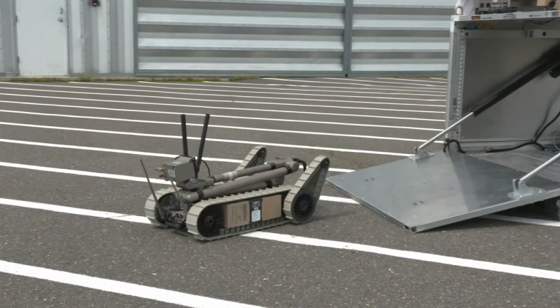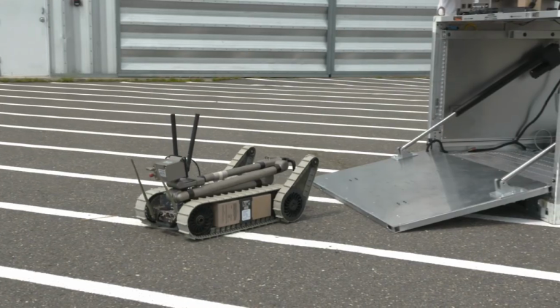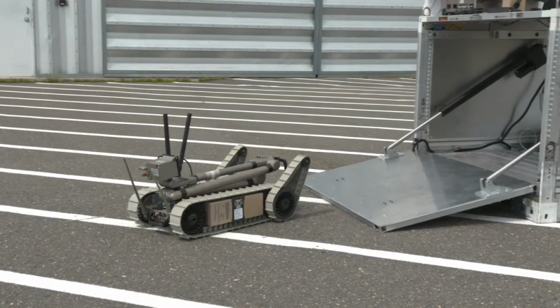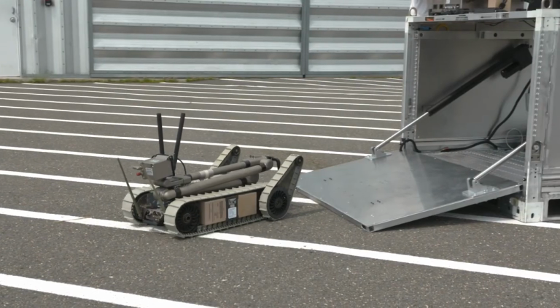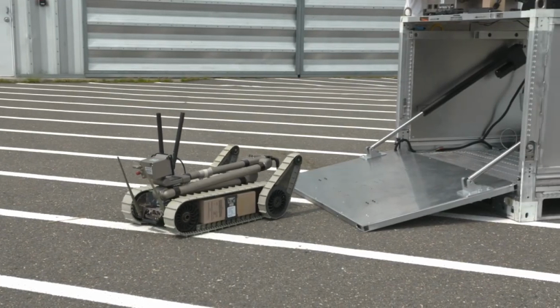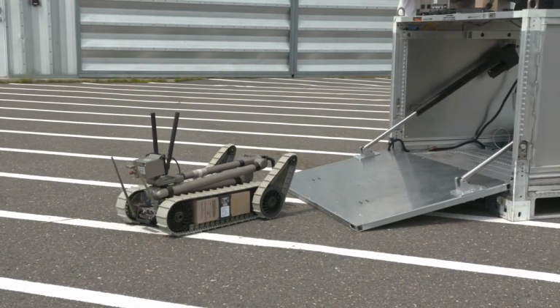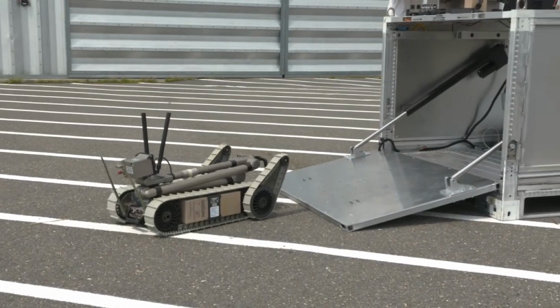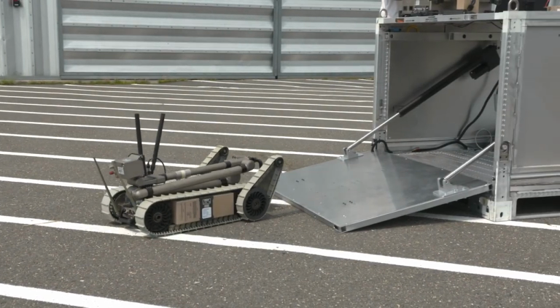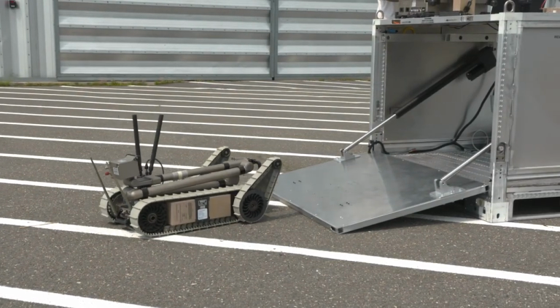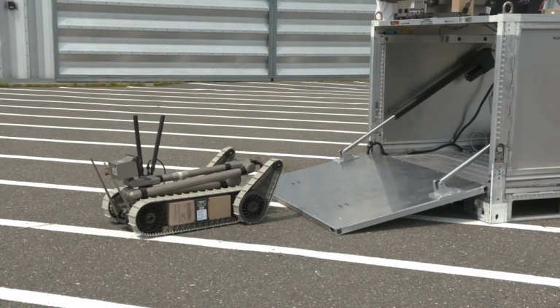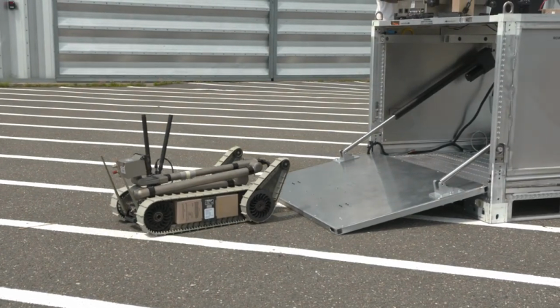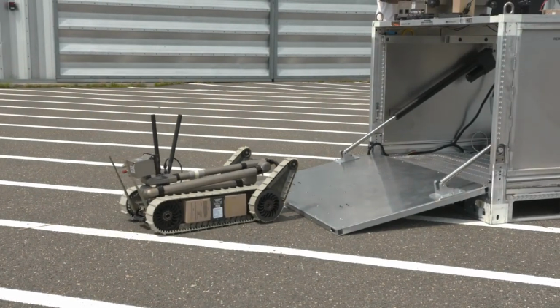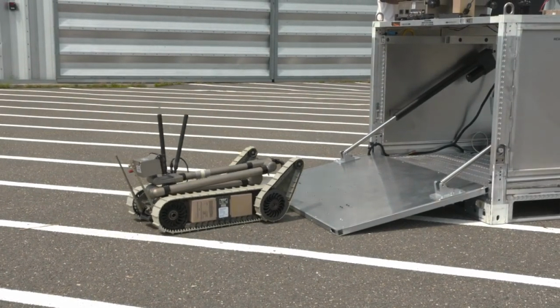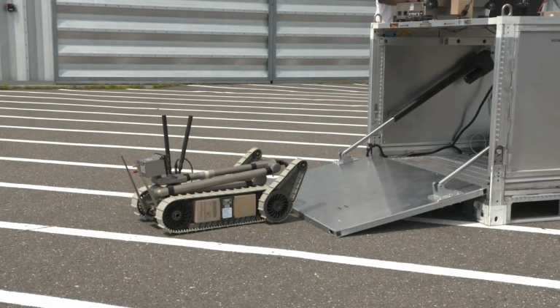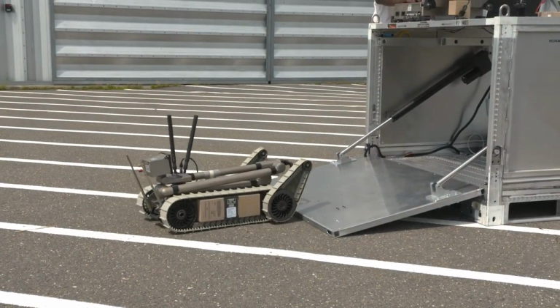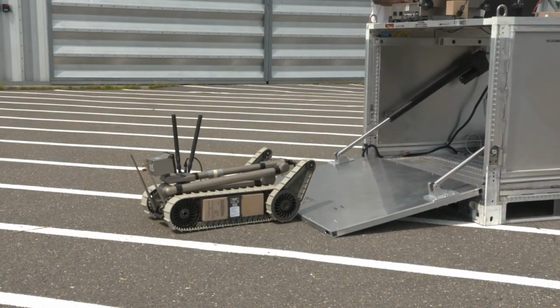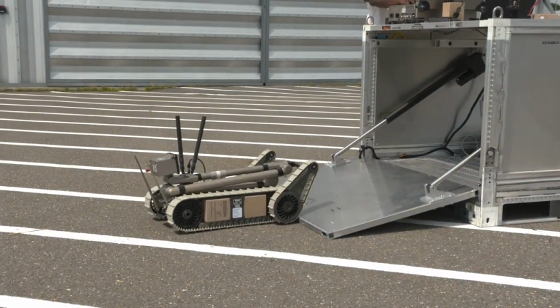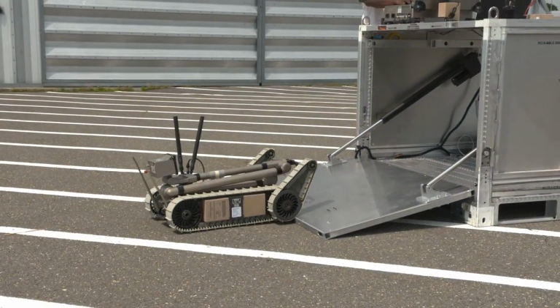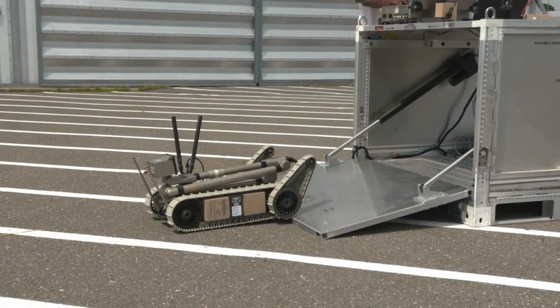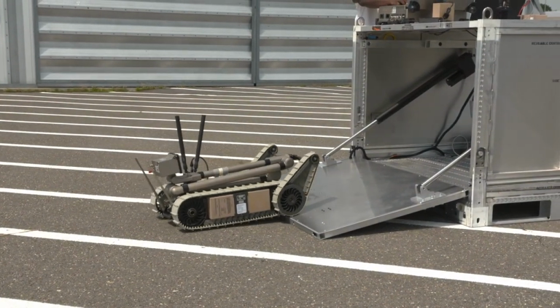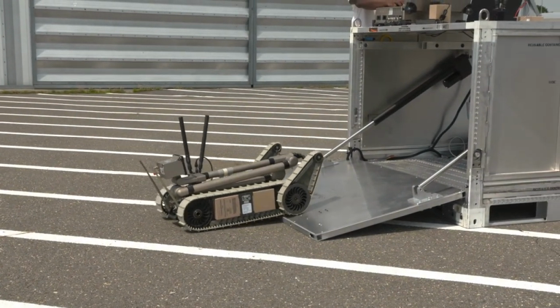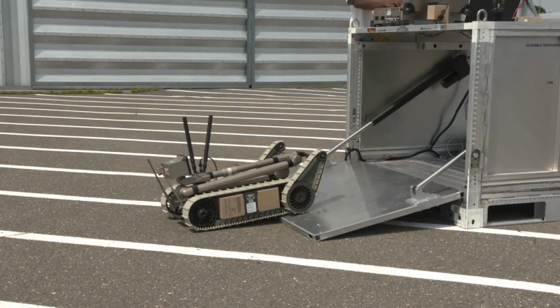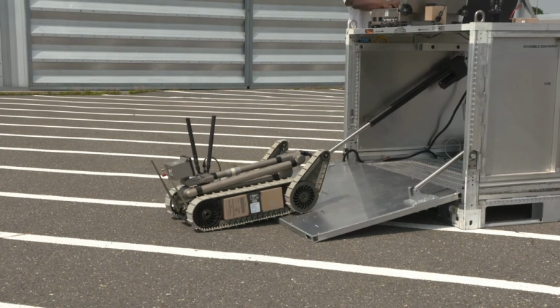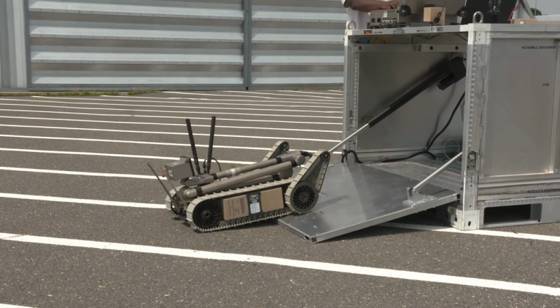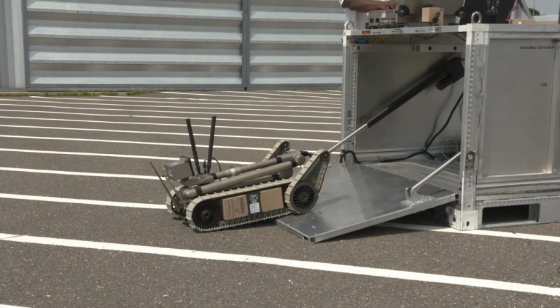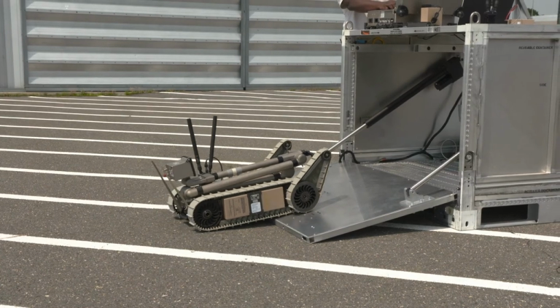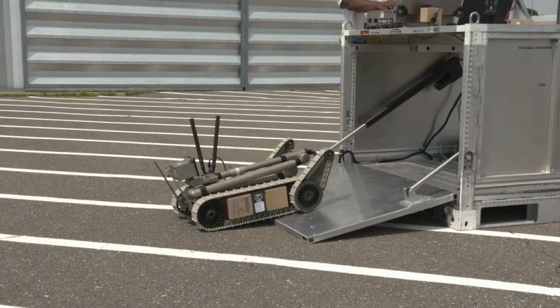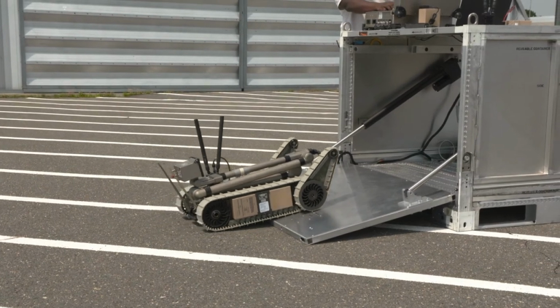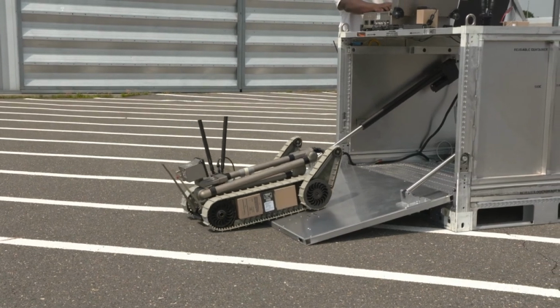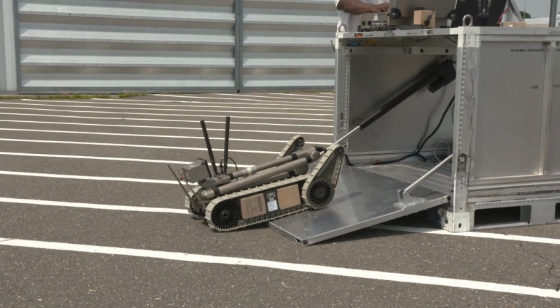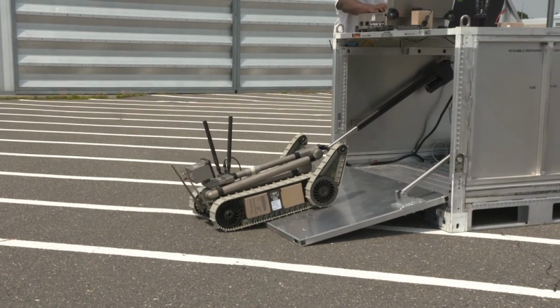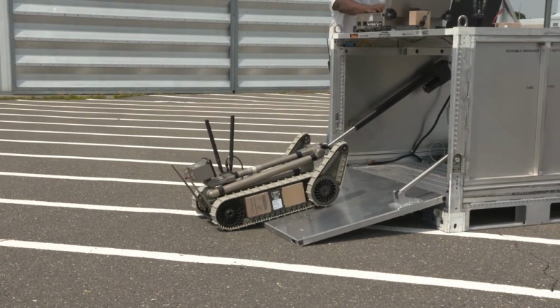From that, the idea came to have a robot do the dirty work for the service members in the field. These robots can be operated from miles away.